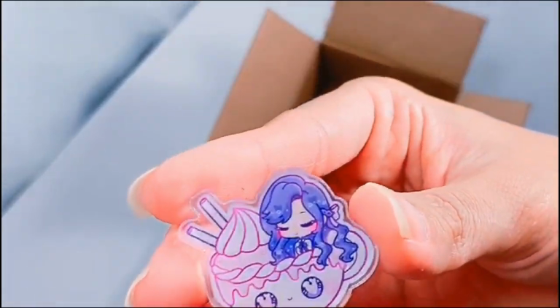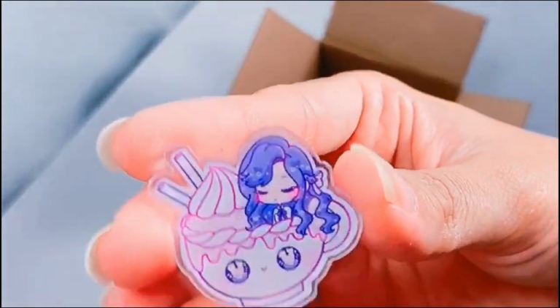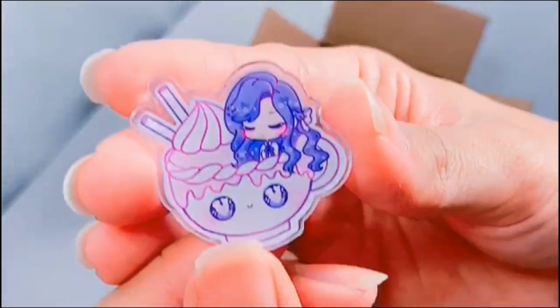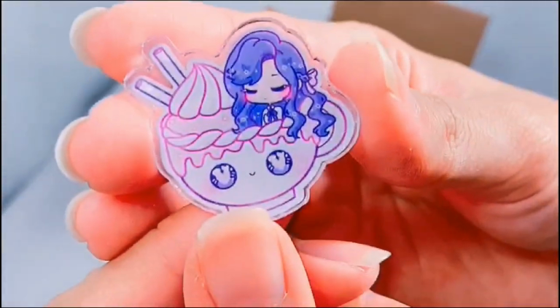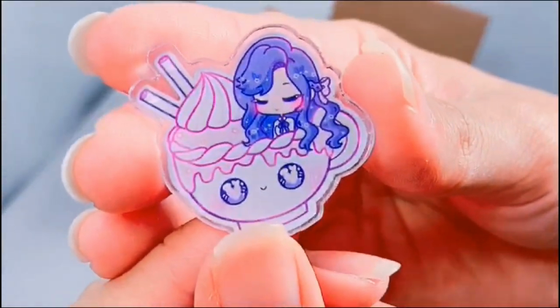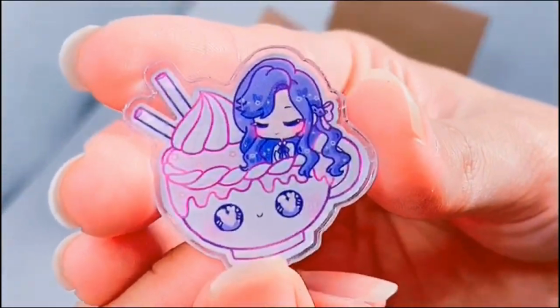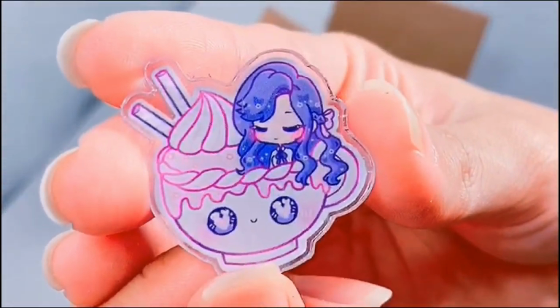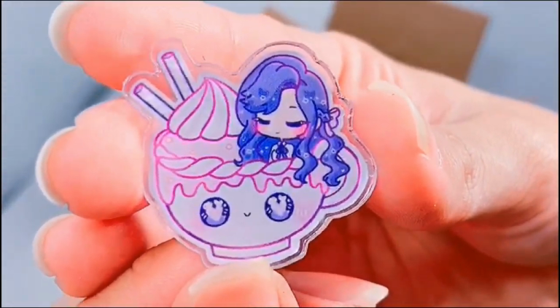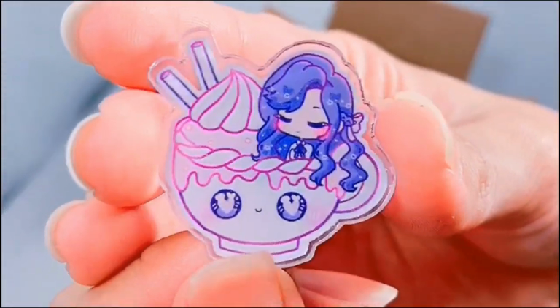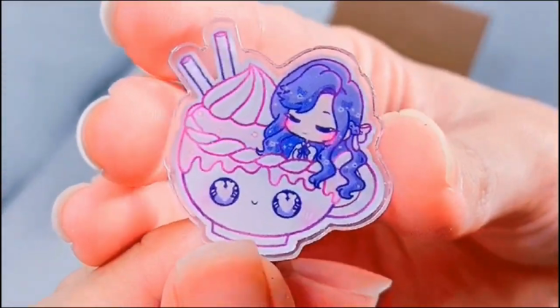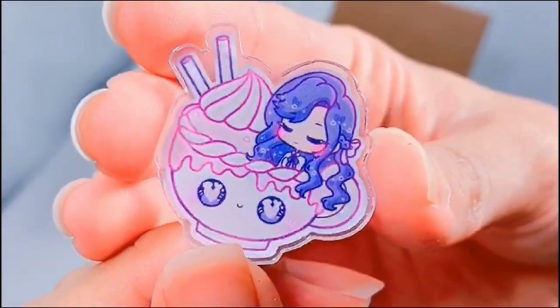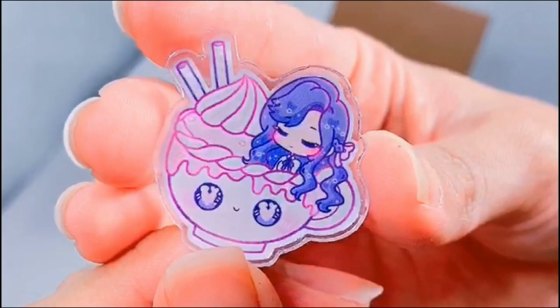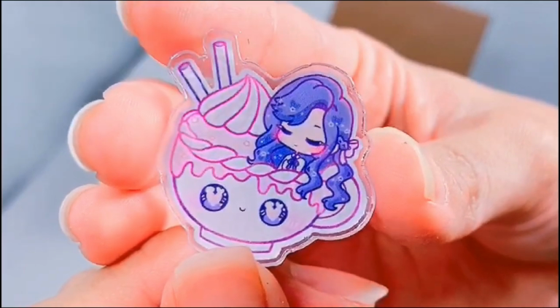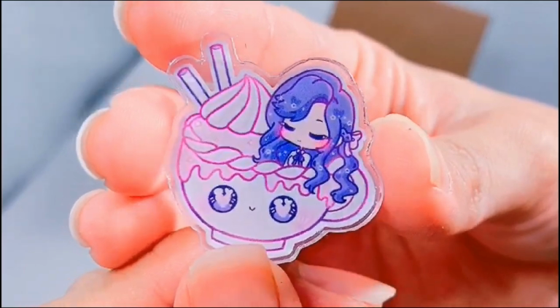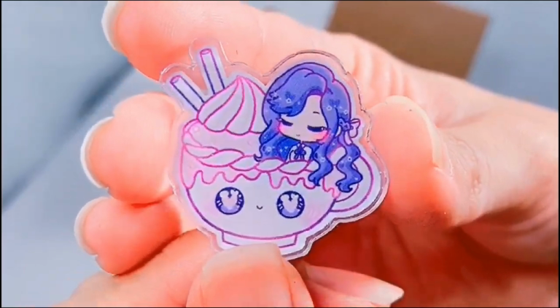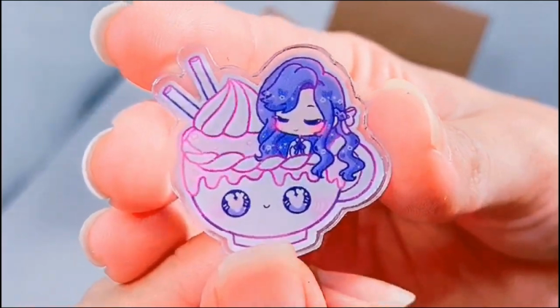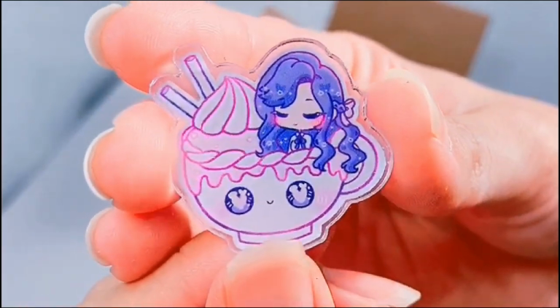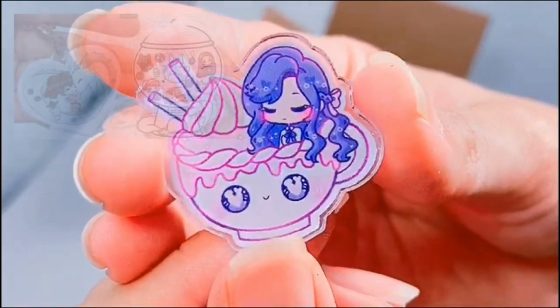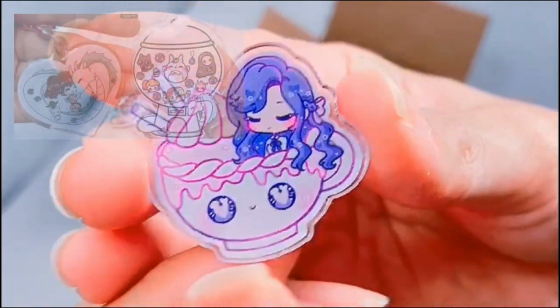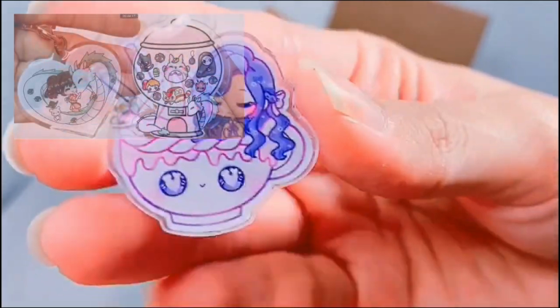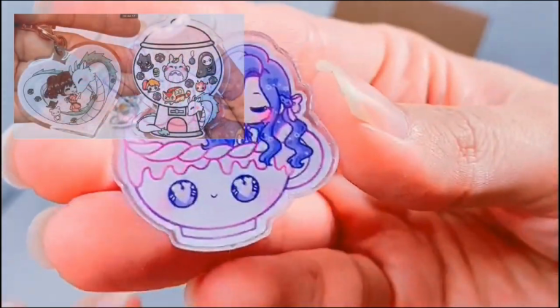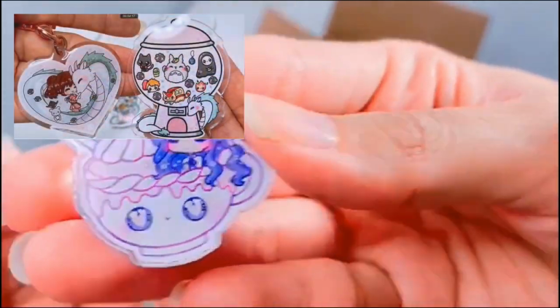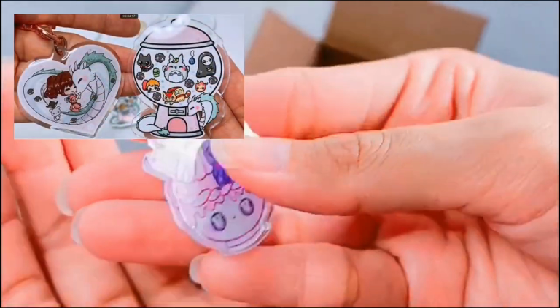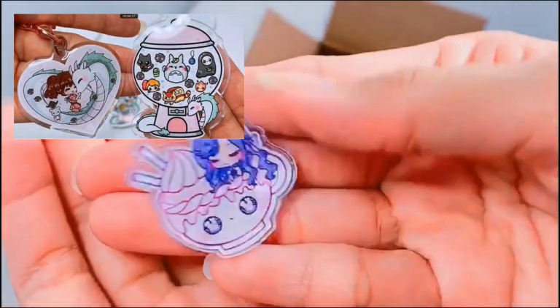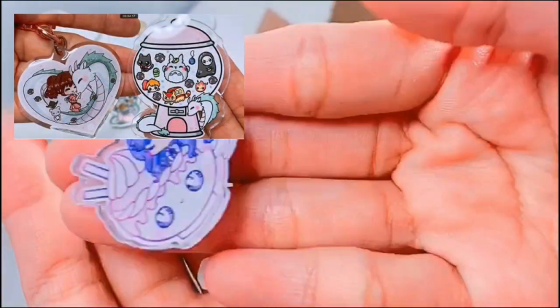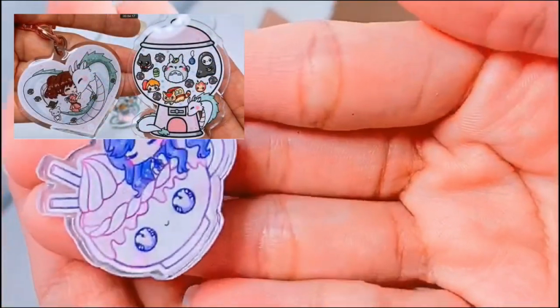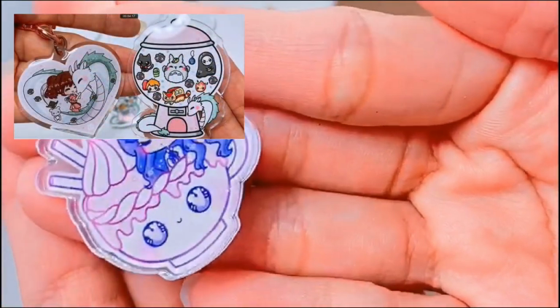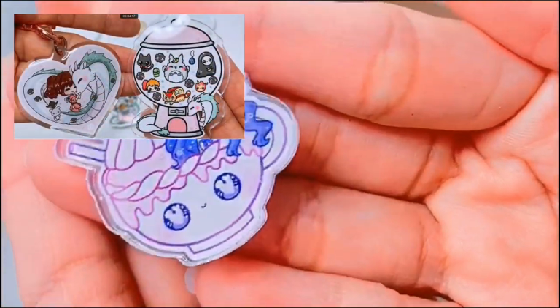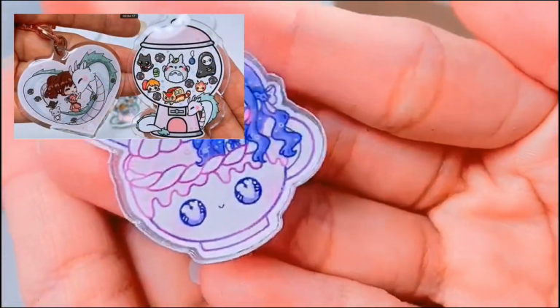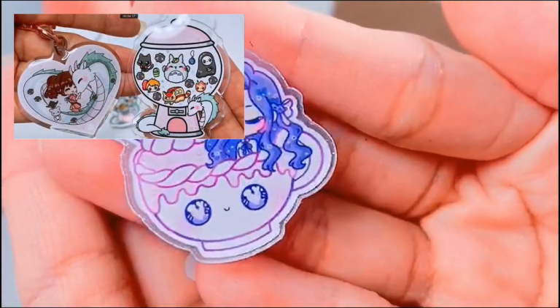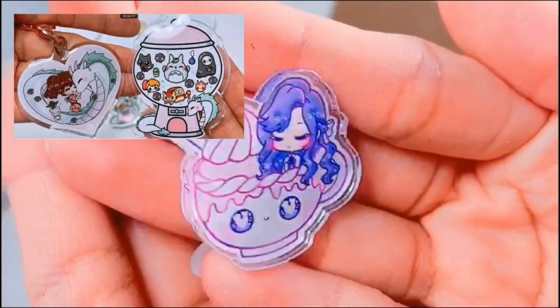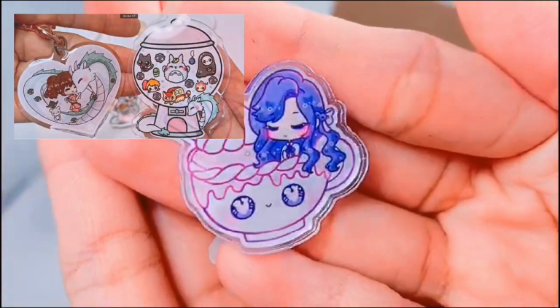I also reviewed their acrylic charms as well, if you guys are curious, in my last studio vlog.